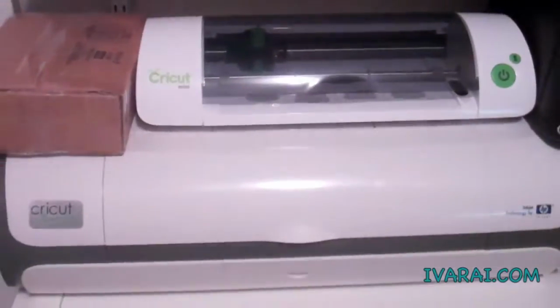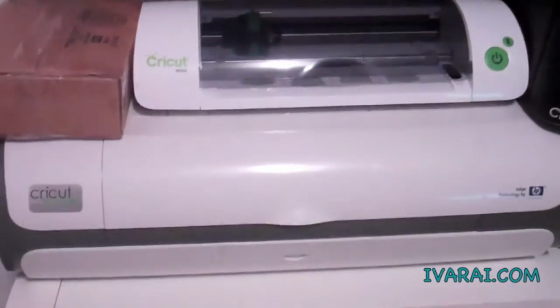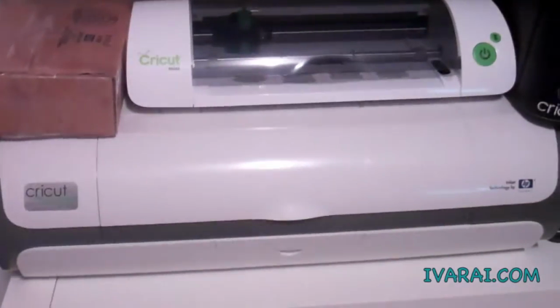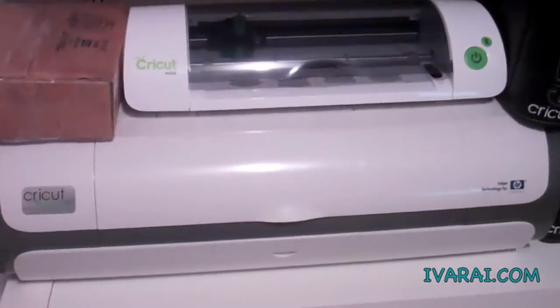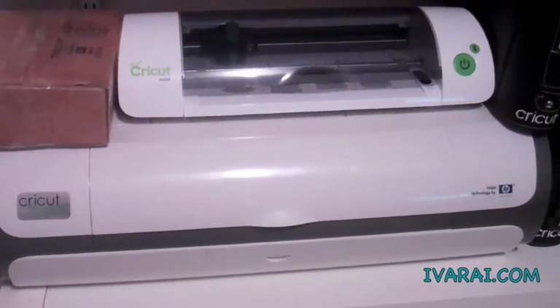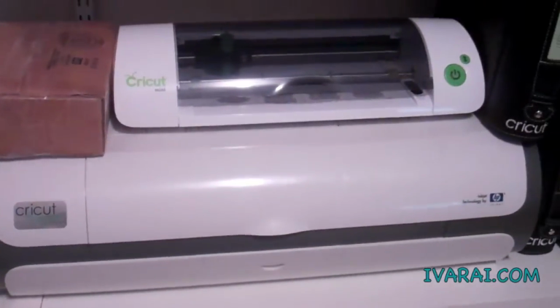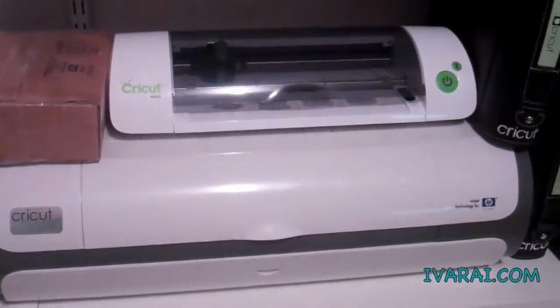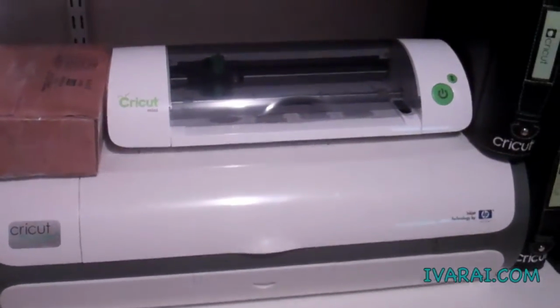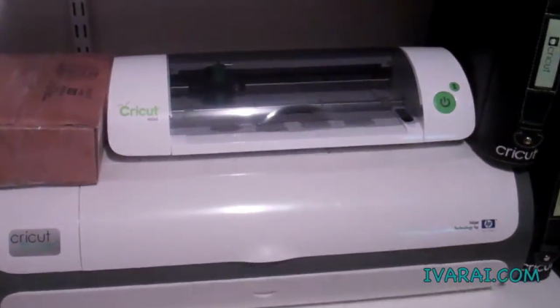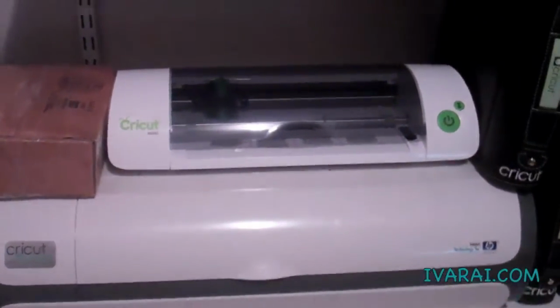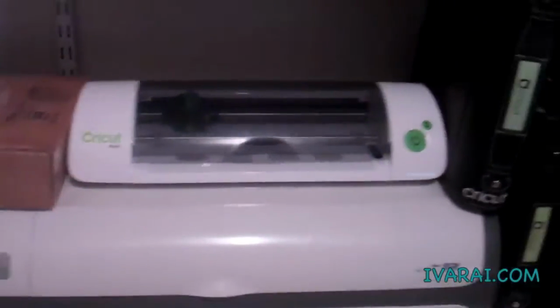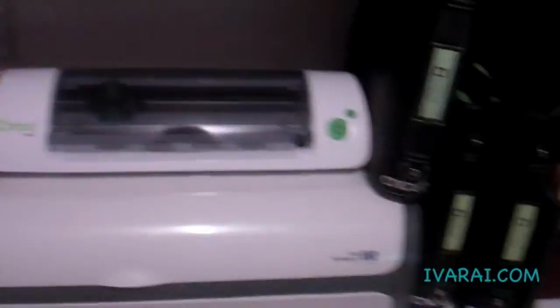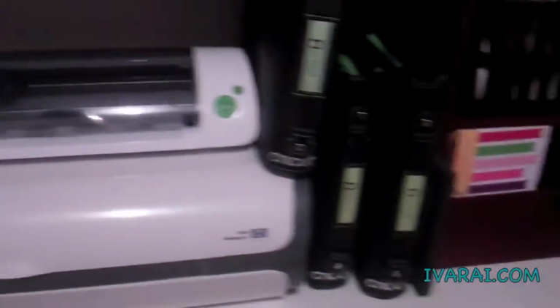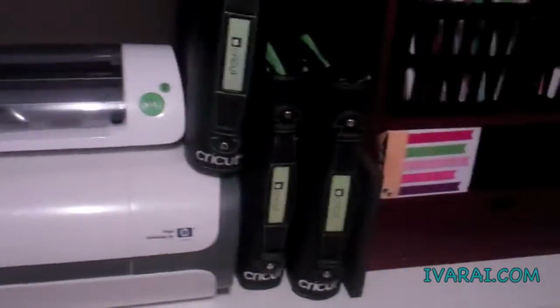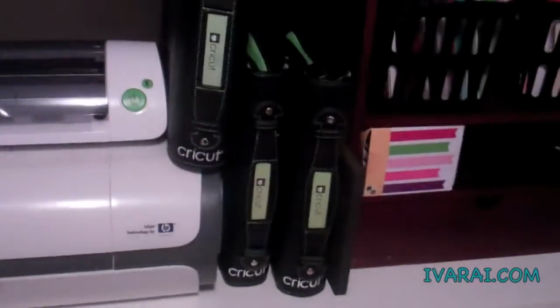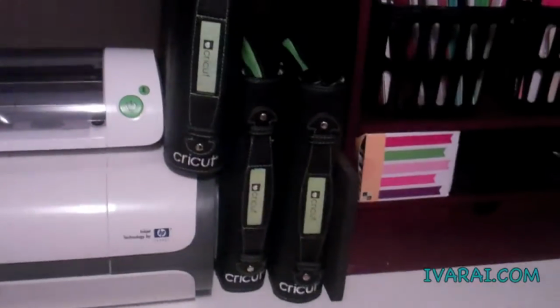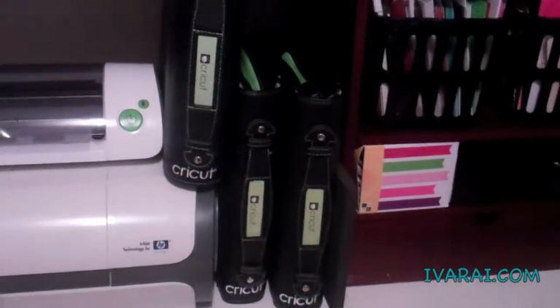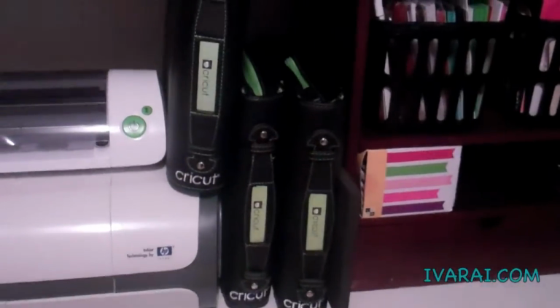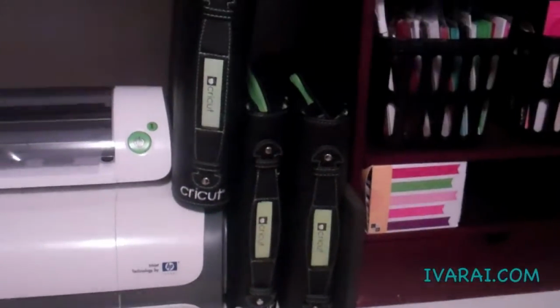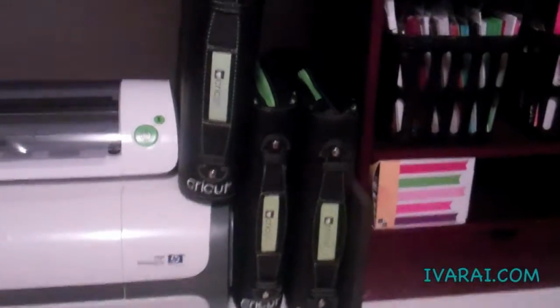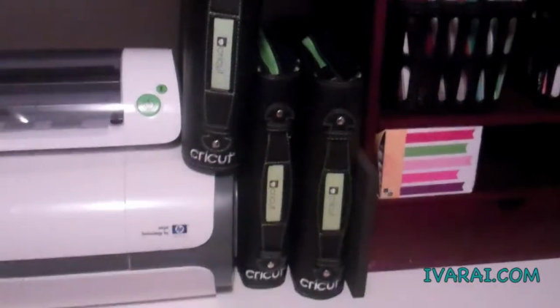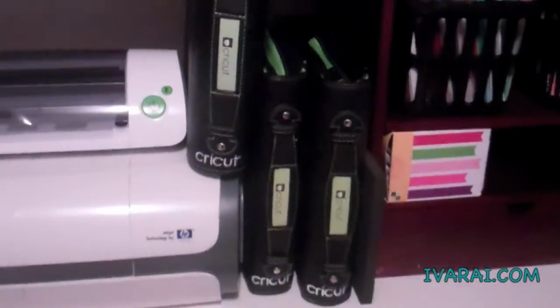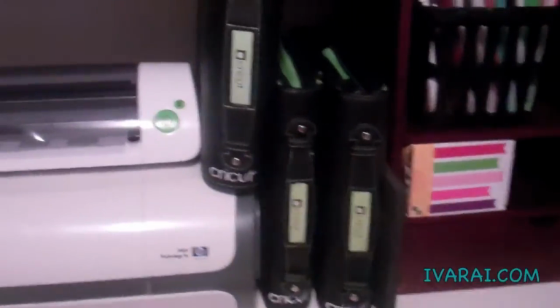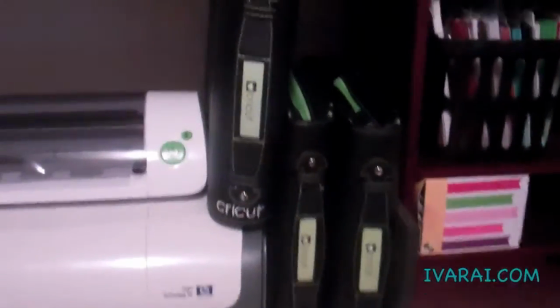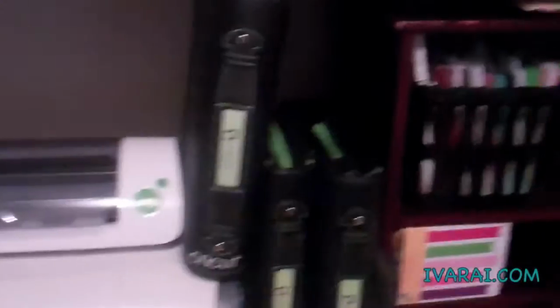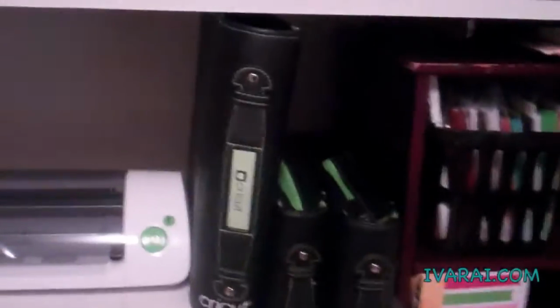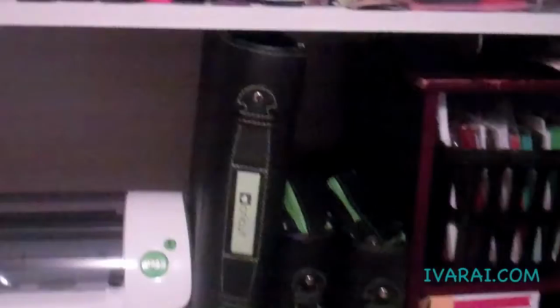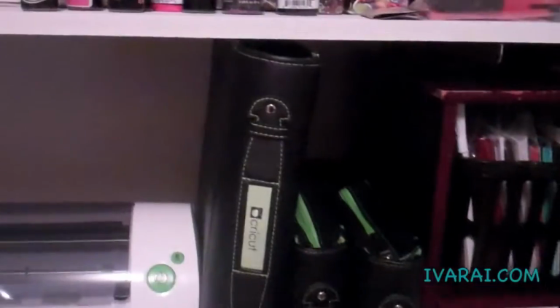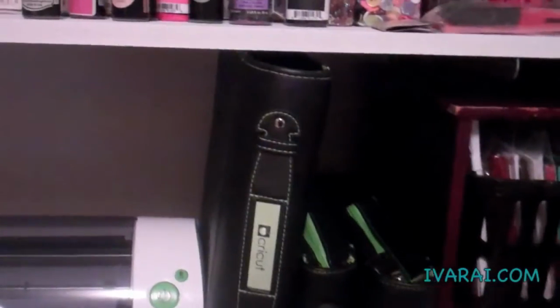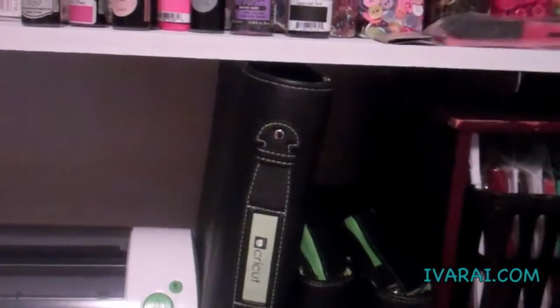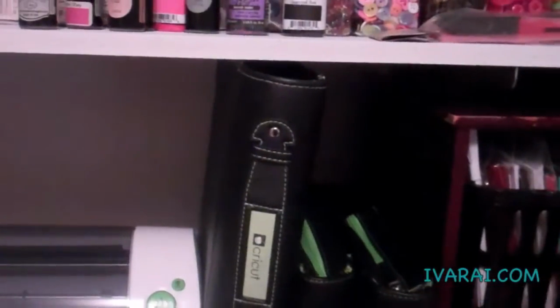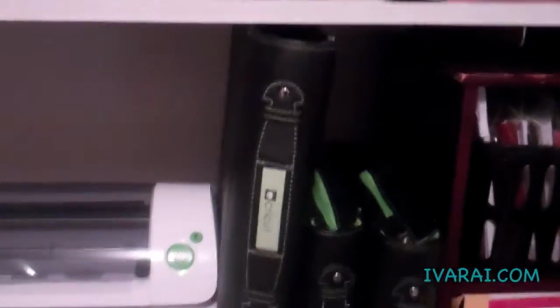This is my Cricut Imagine with my Cricut Mini and my Cricut Books. They mostly hold my Imagine cartridges.